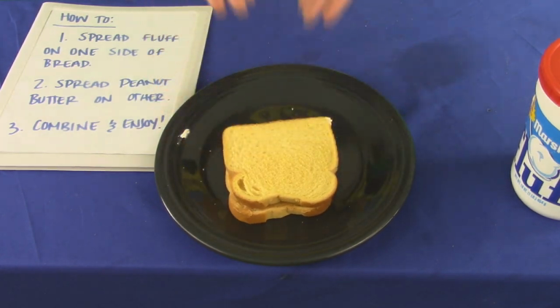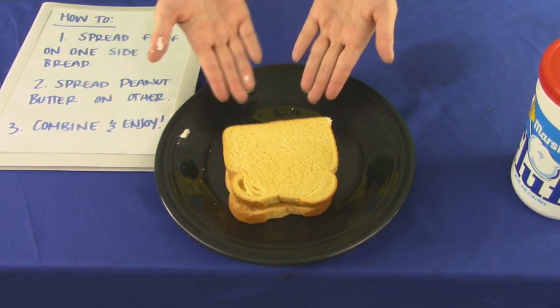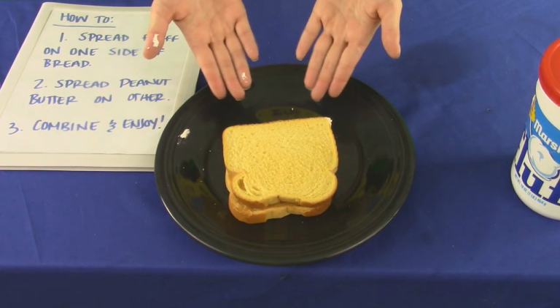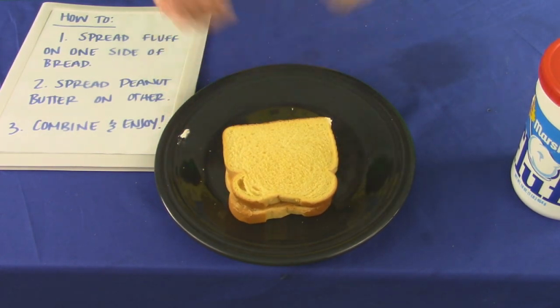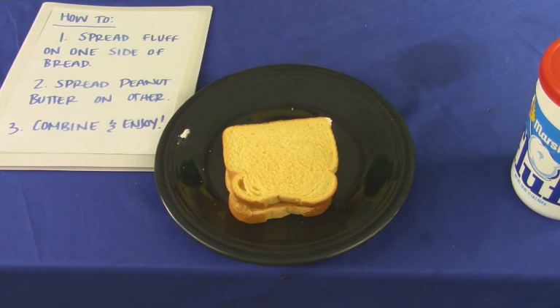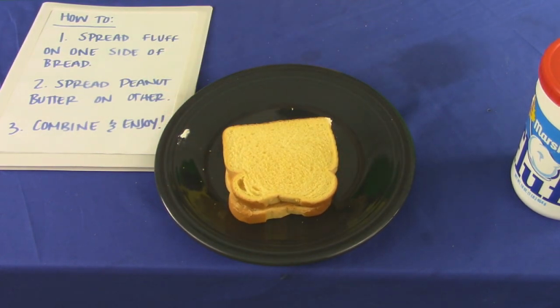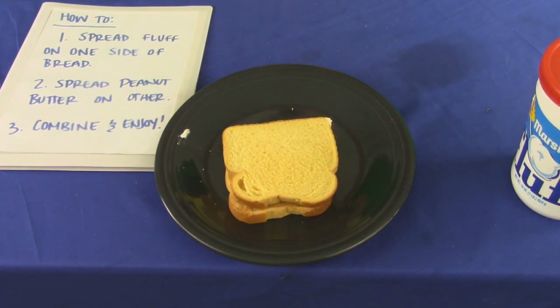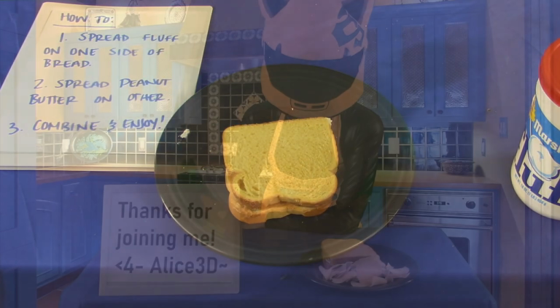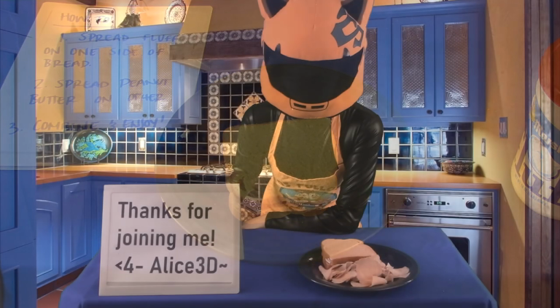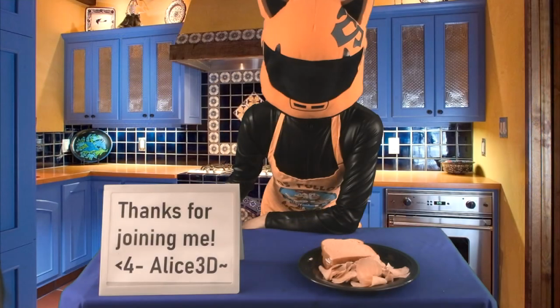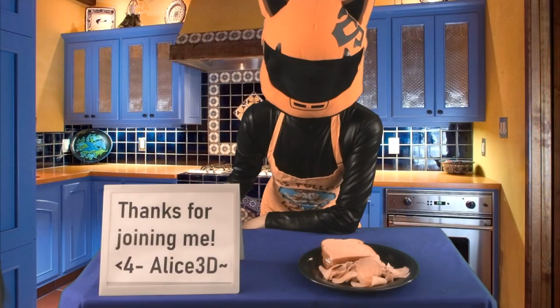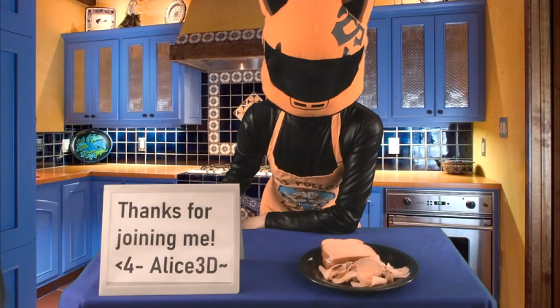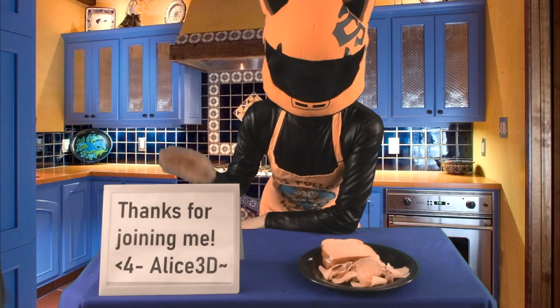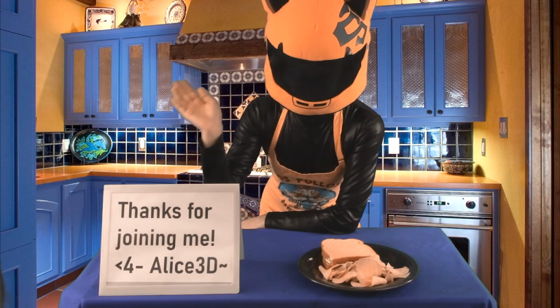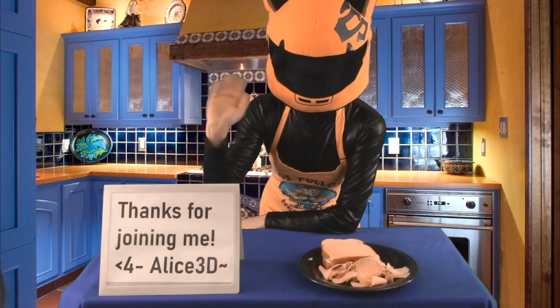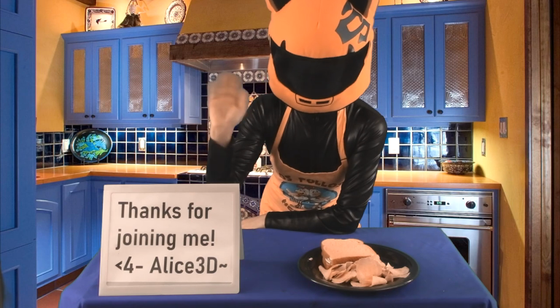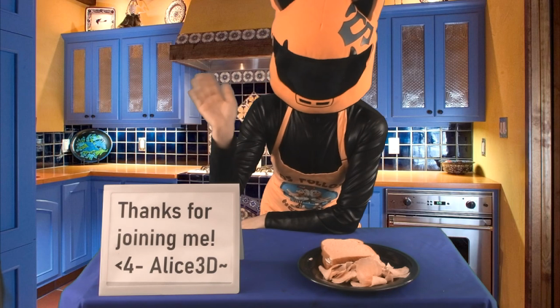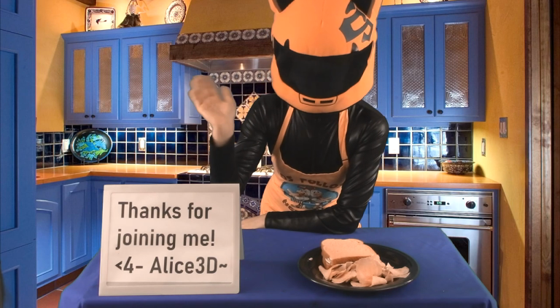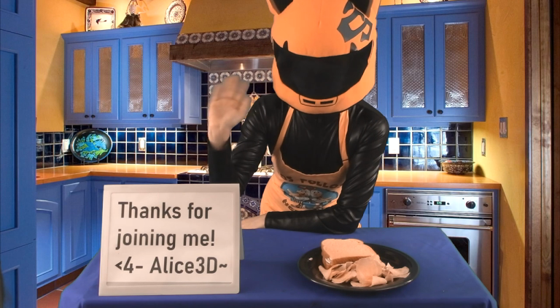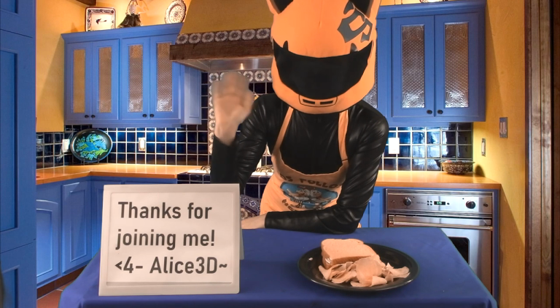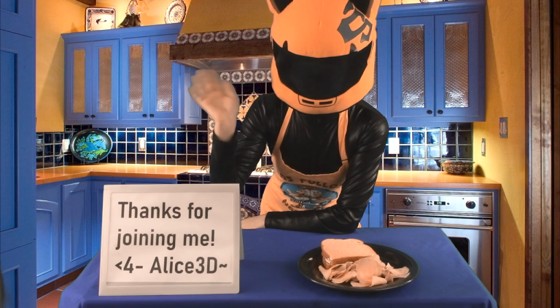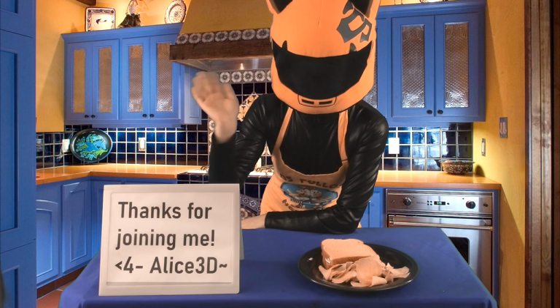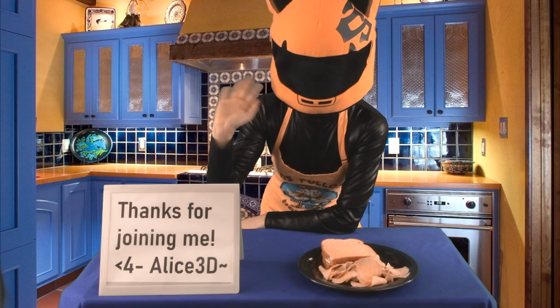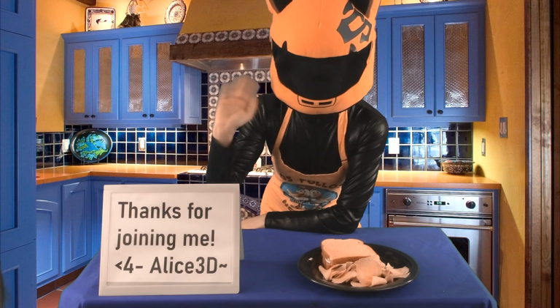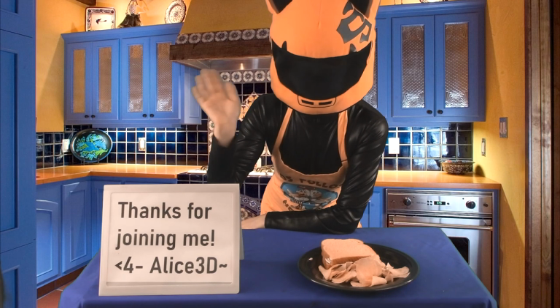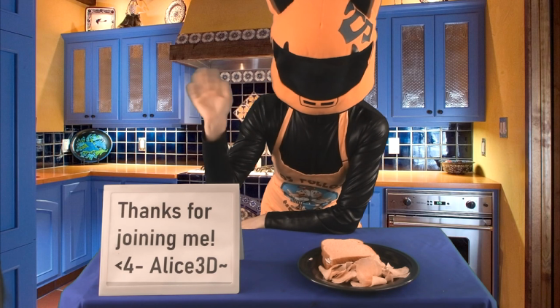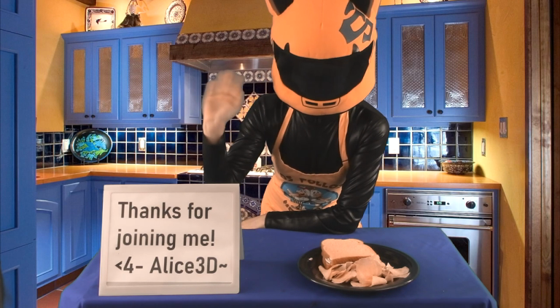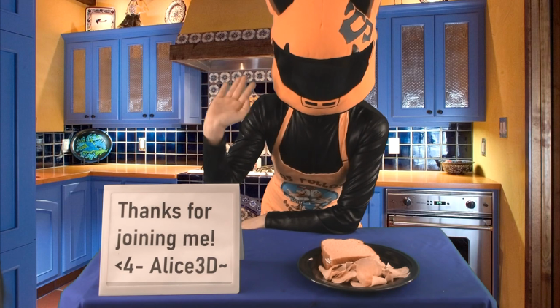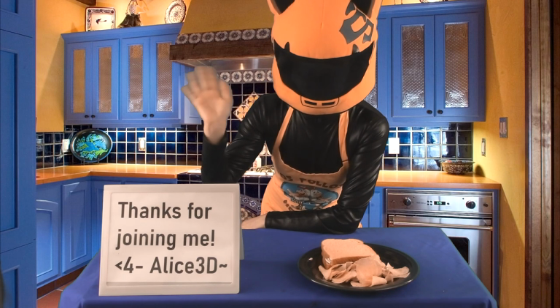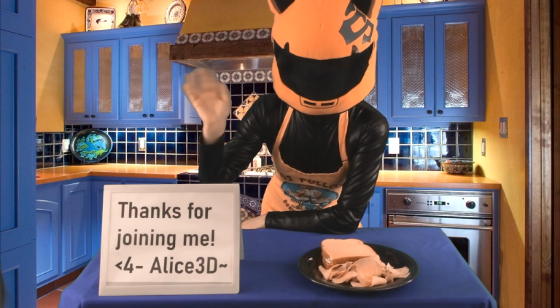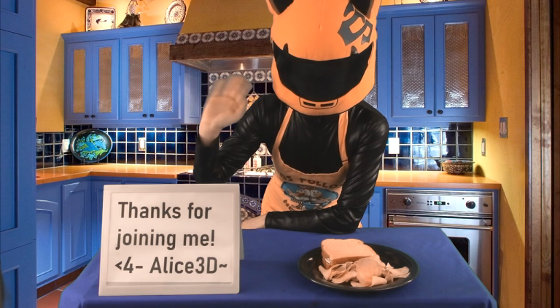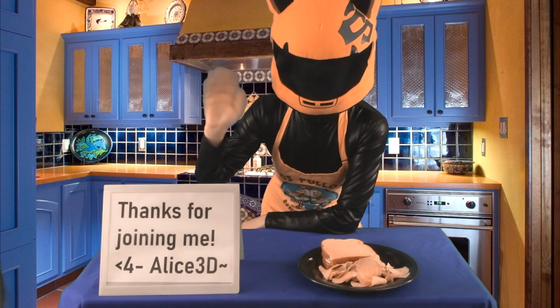Wasn't that easy? See you next time, Anons! Kelty signing off.